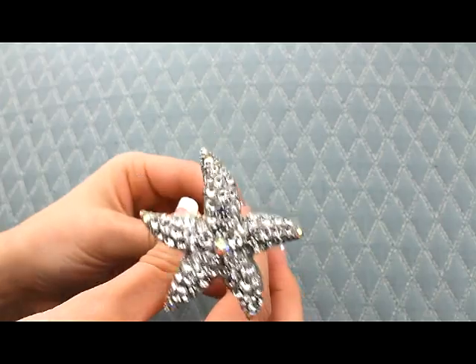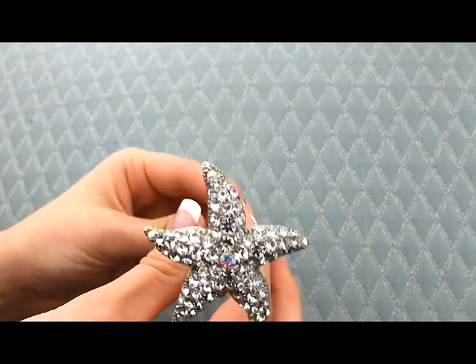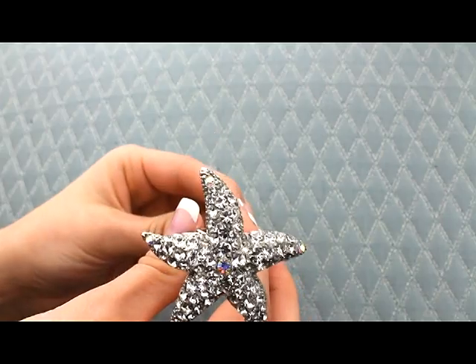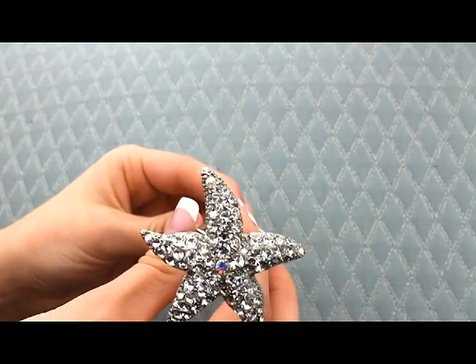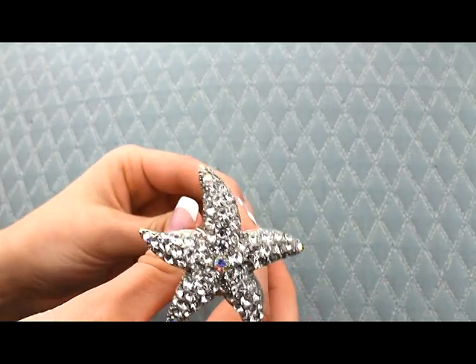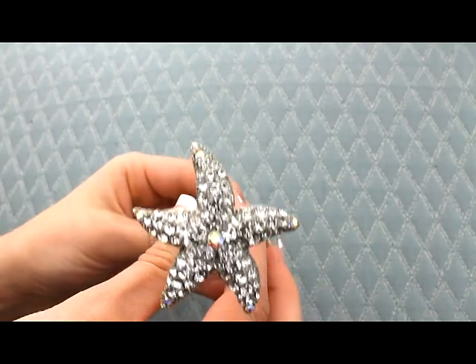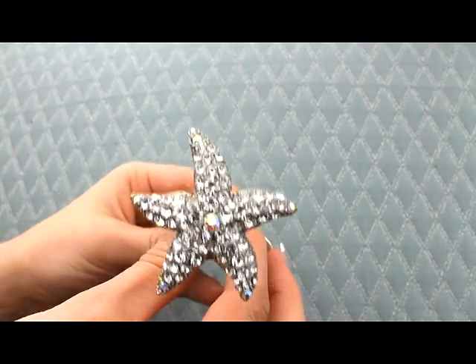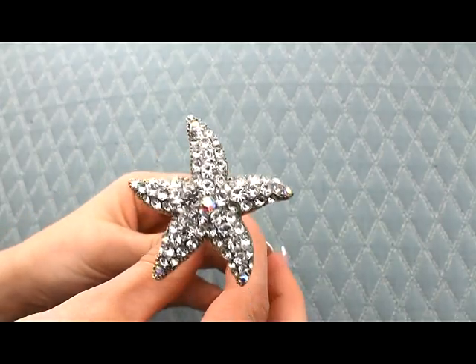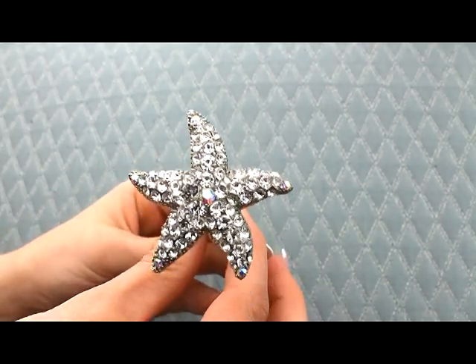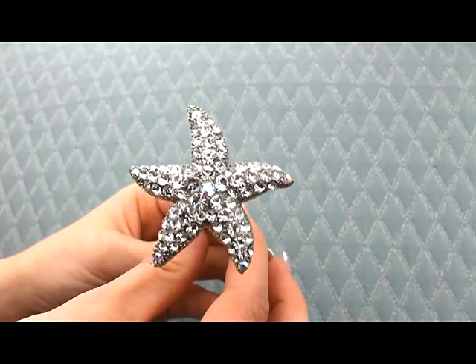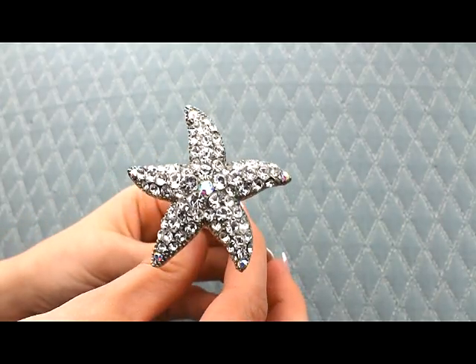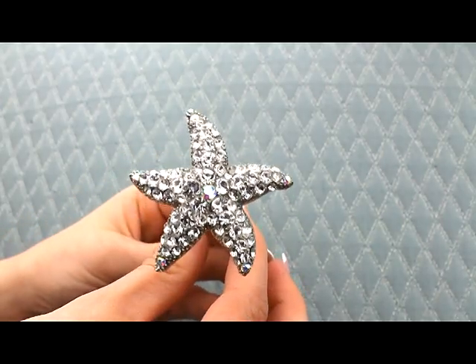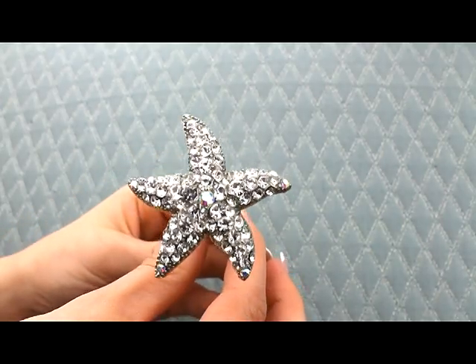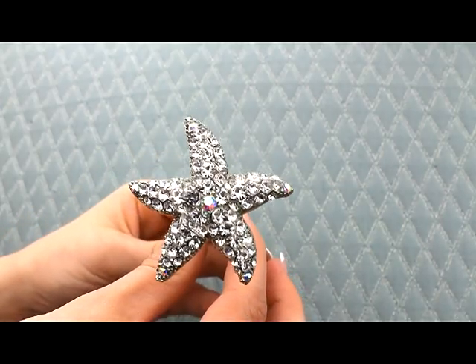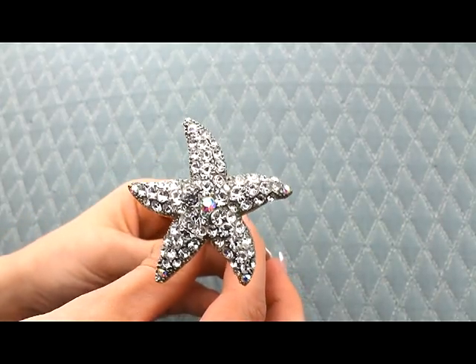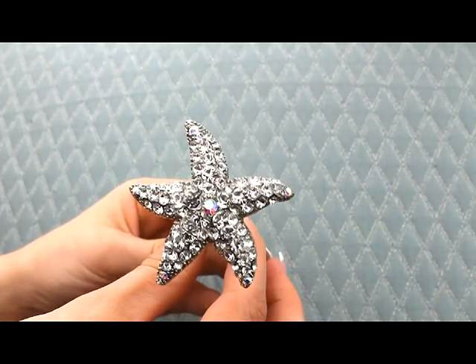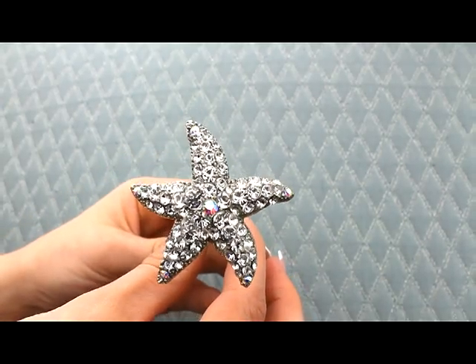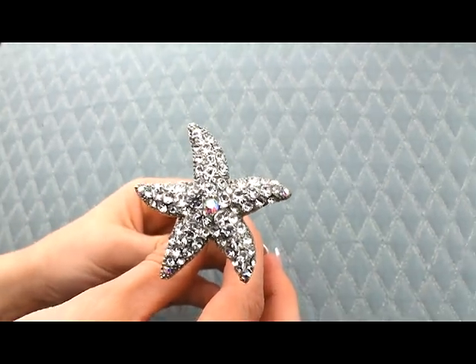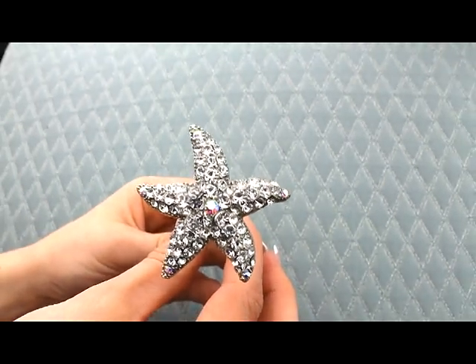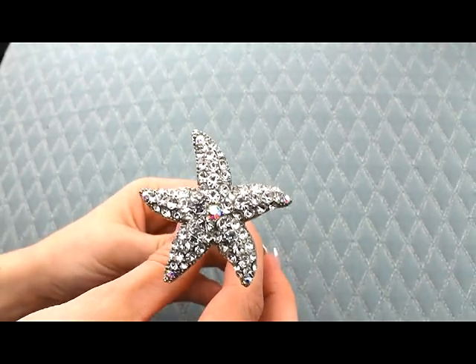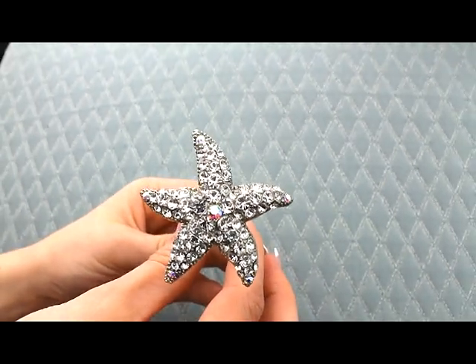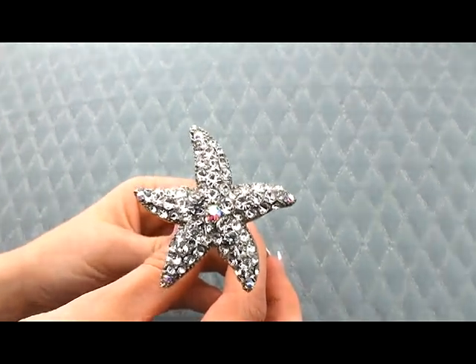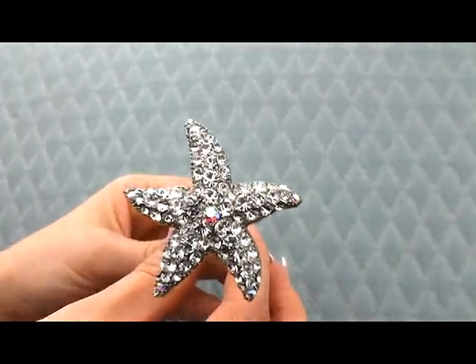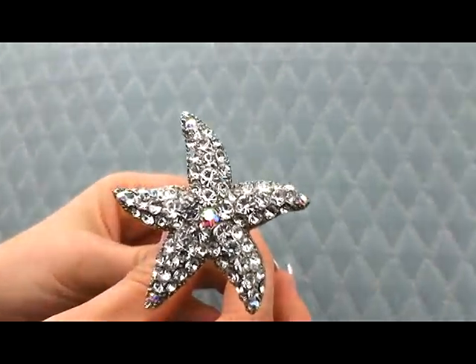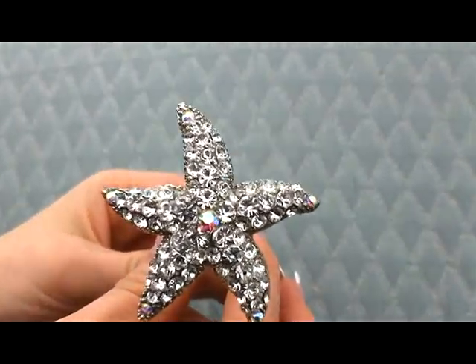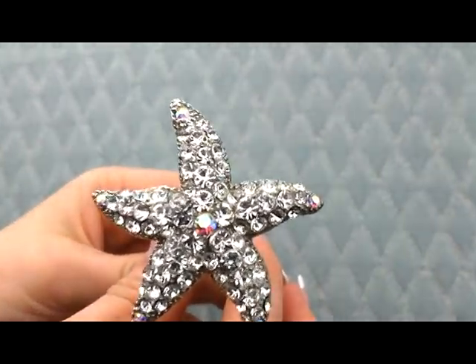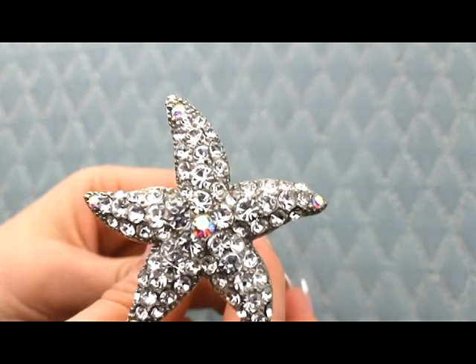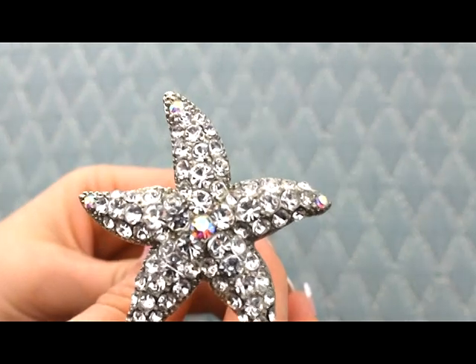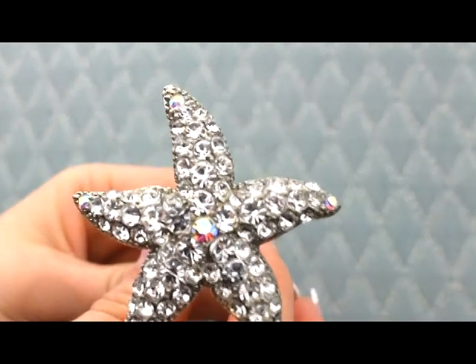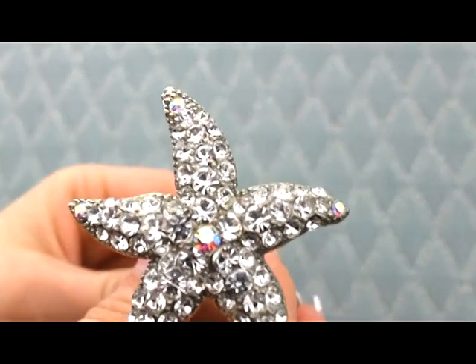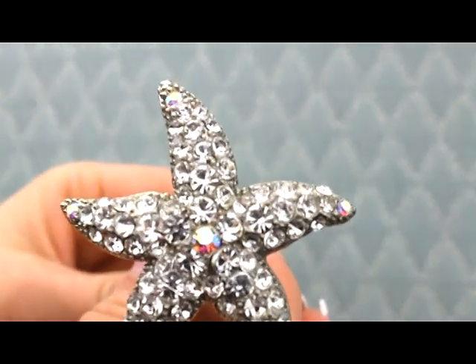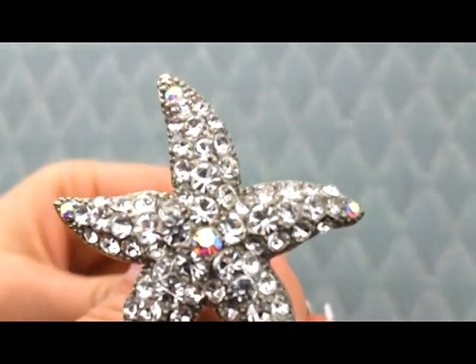We also have this same starfish on a hair clip, so if you want to wear your hair down, that would be a better choice.